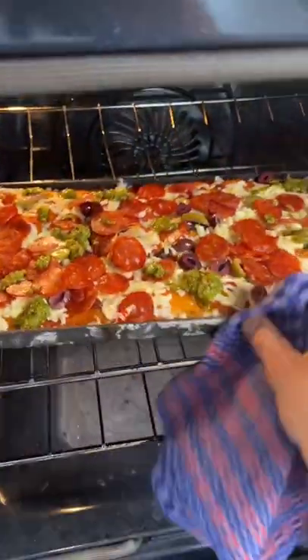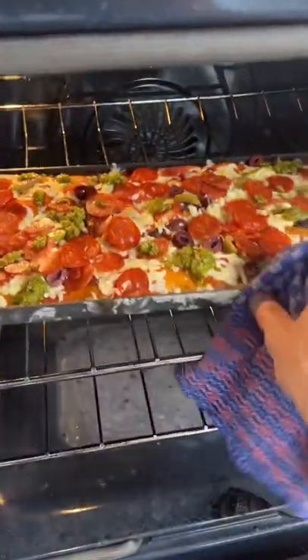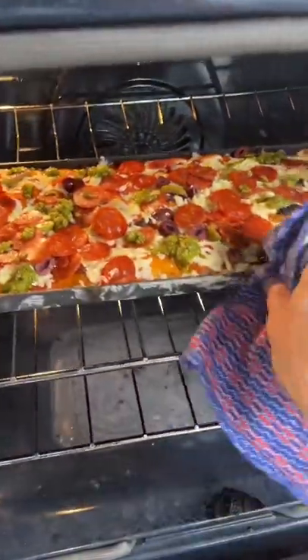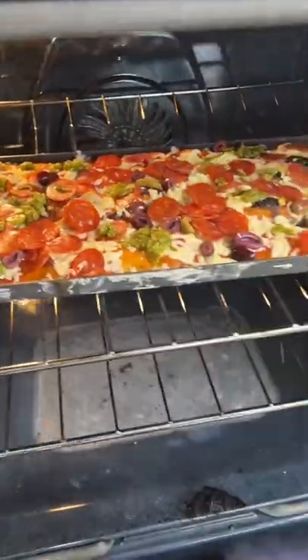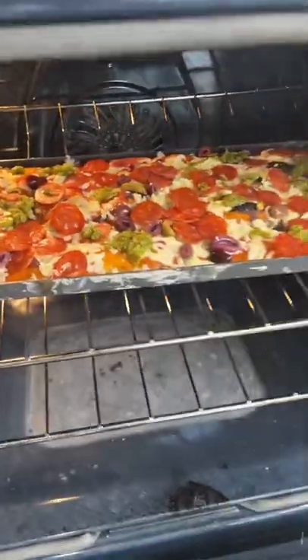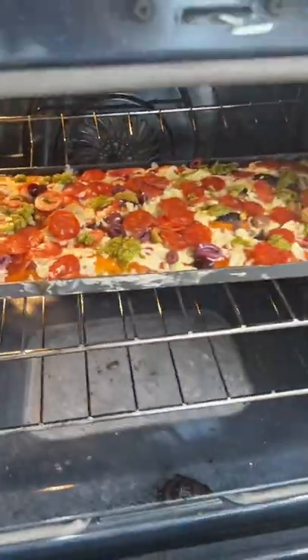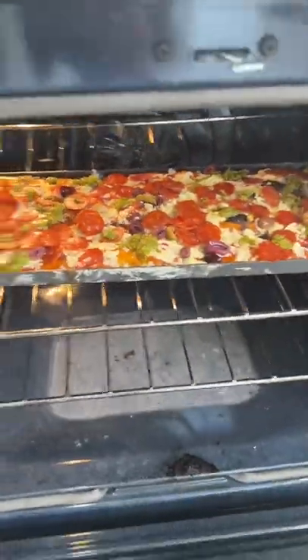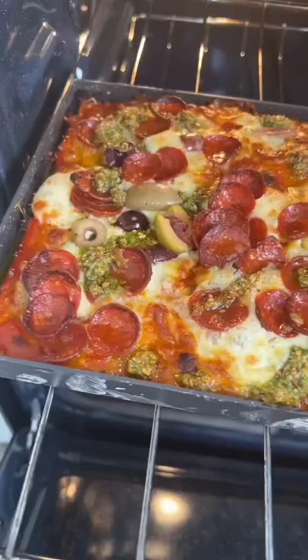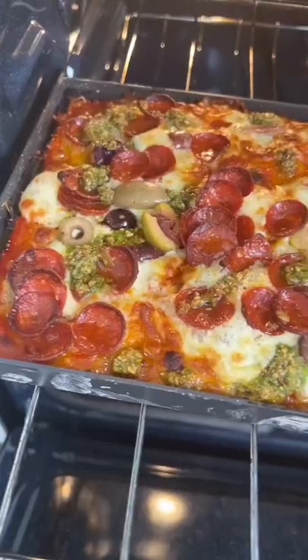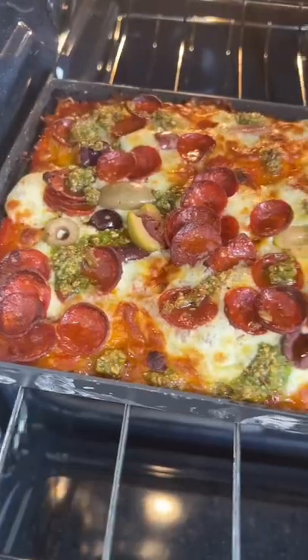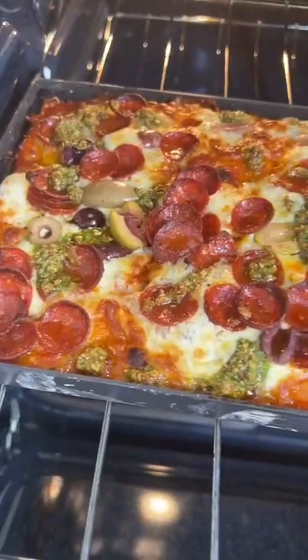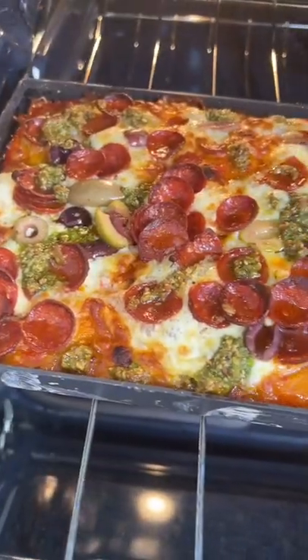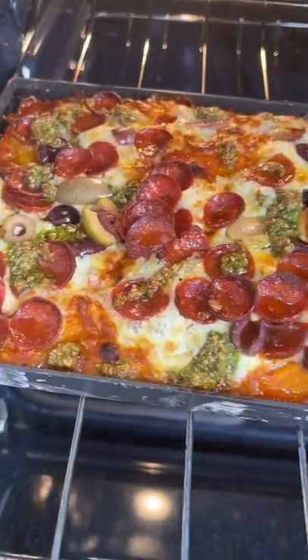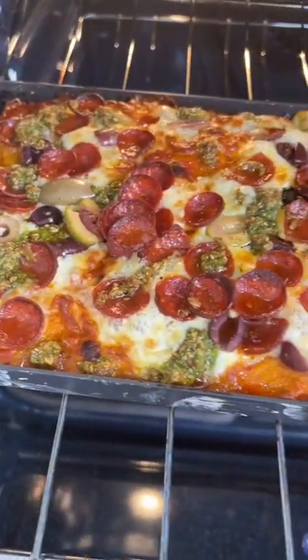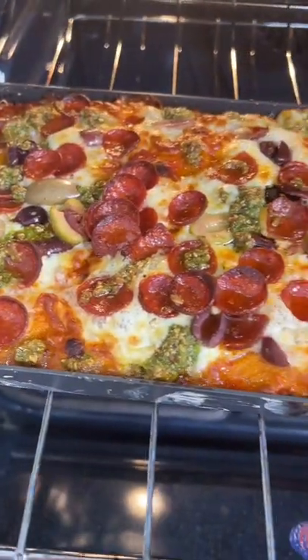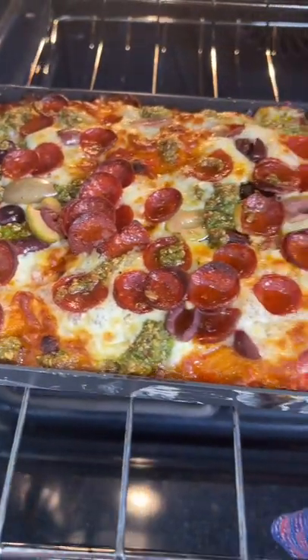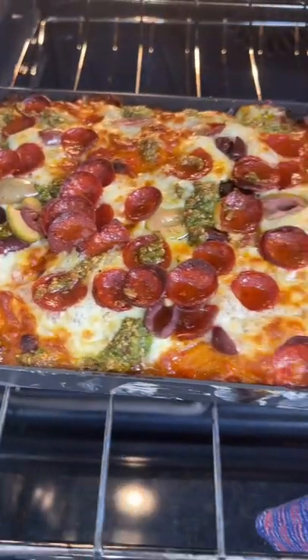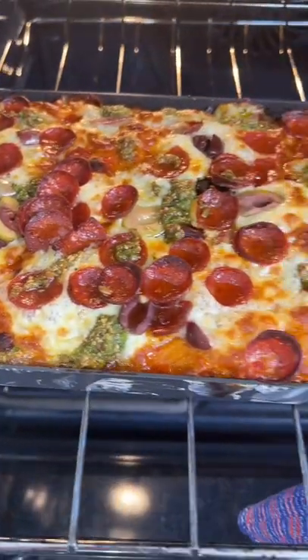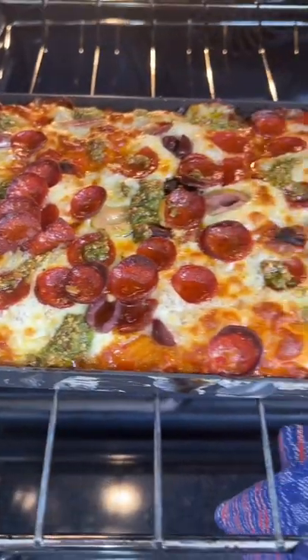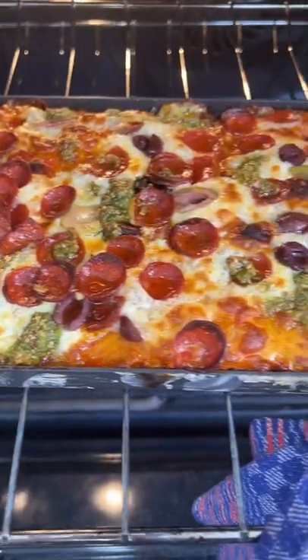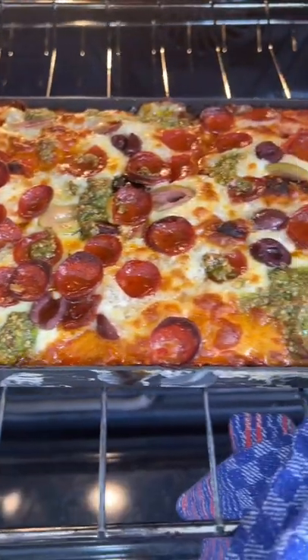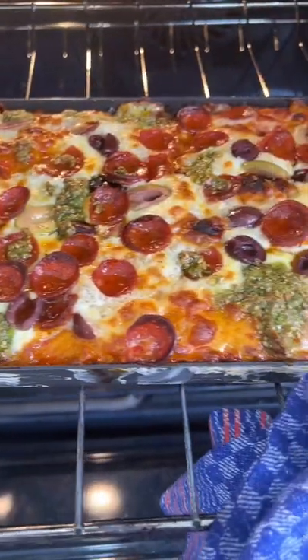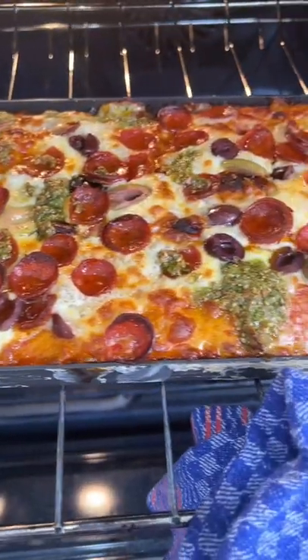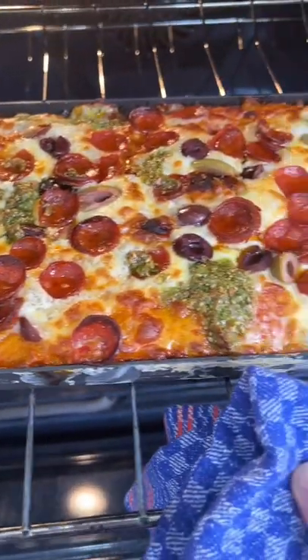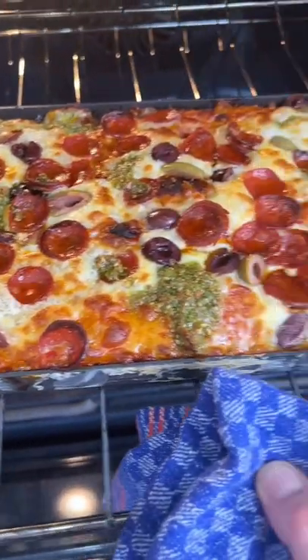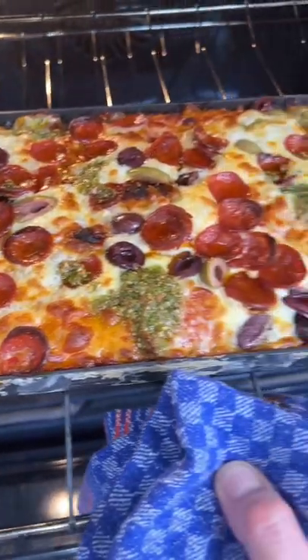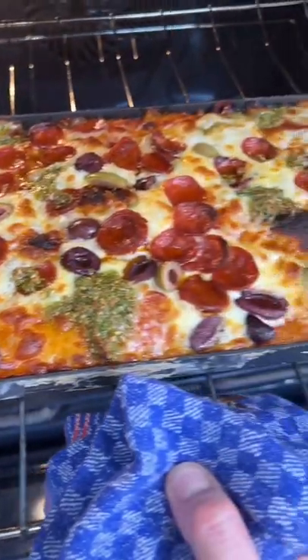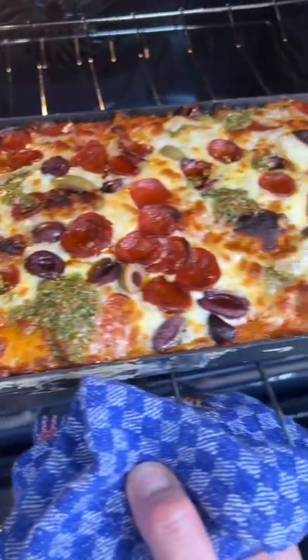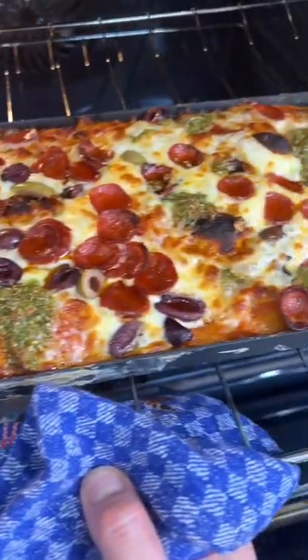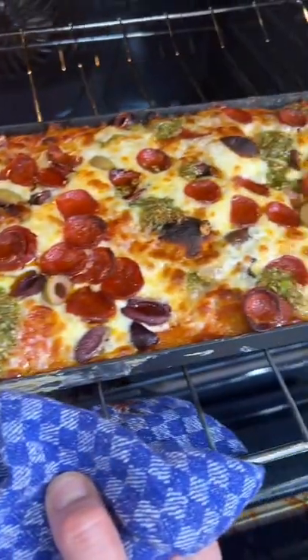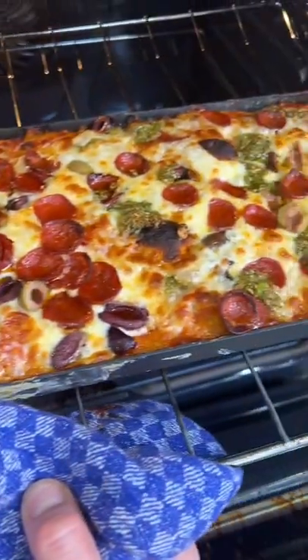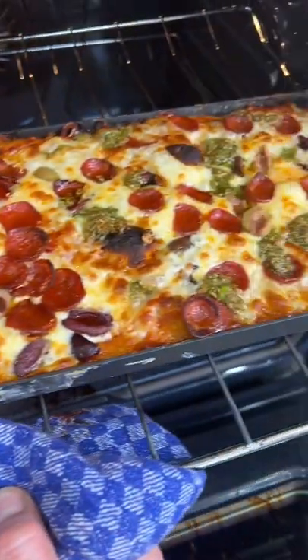This dough is super easy to make, fermented for 48 hours, and I'll pin it in the comments below so you can make this at home.